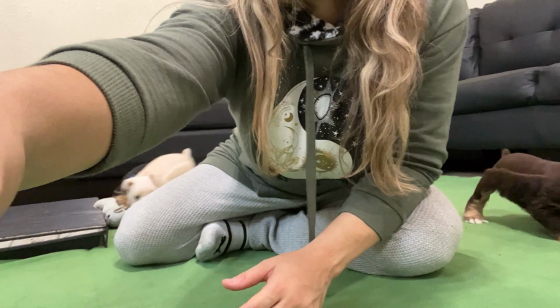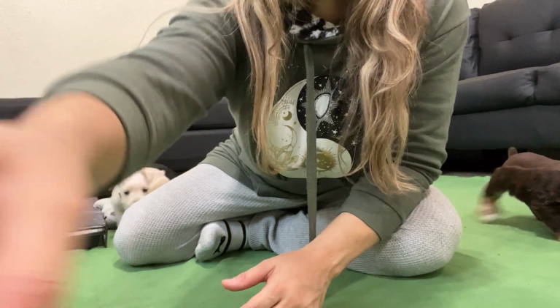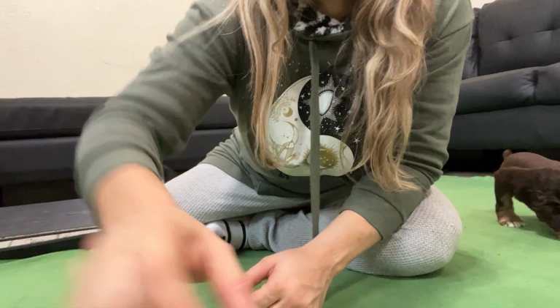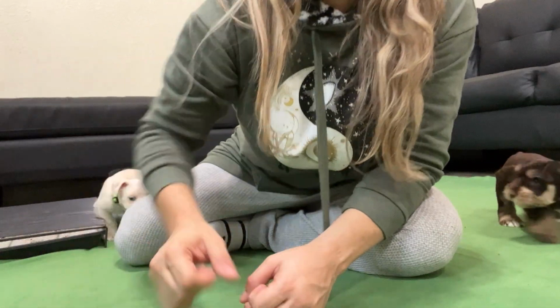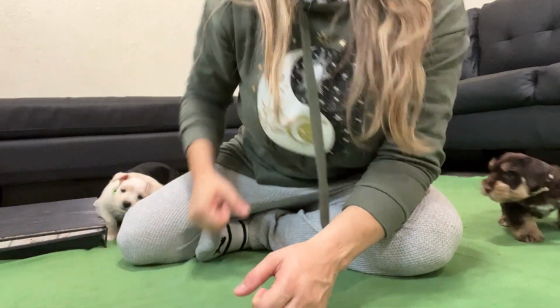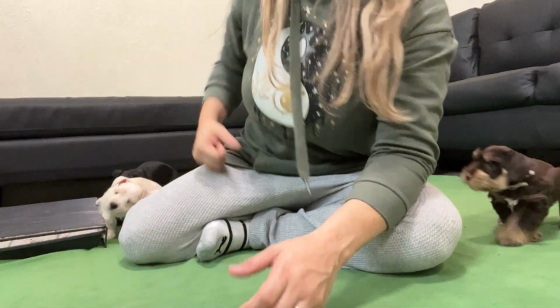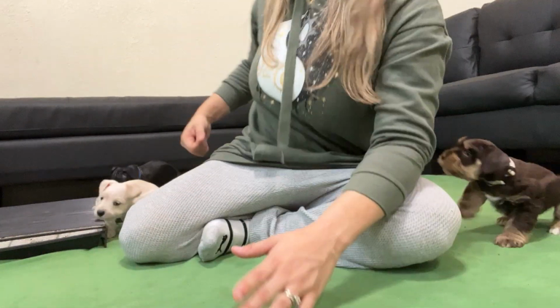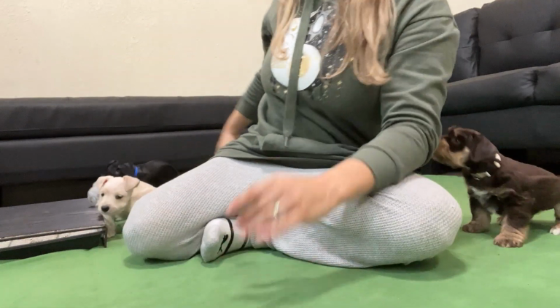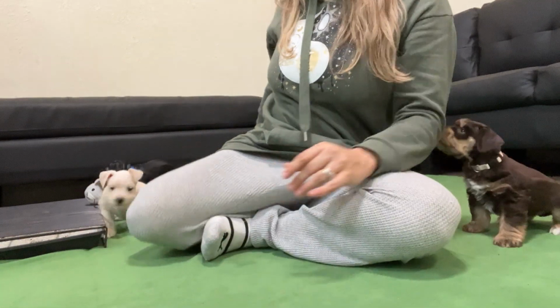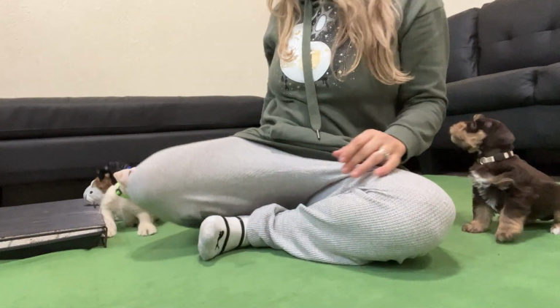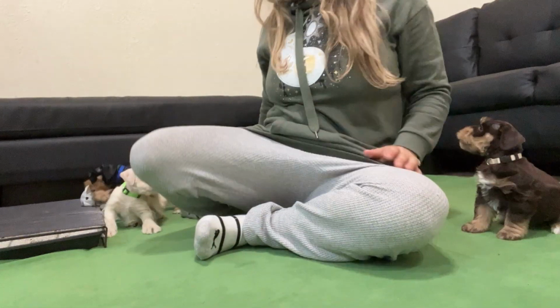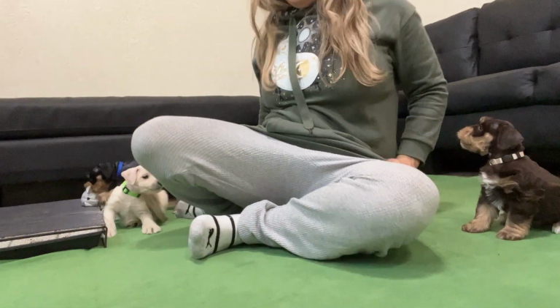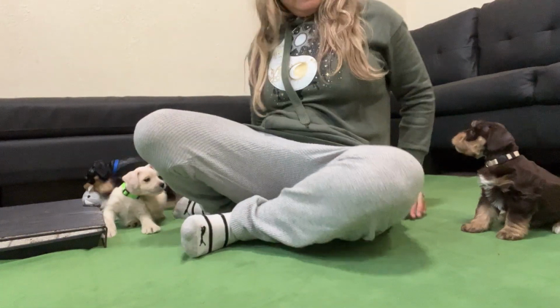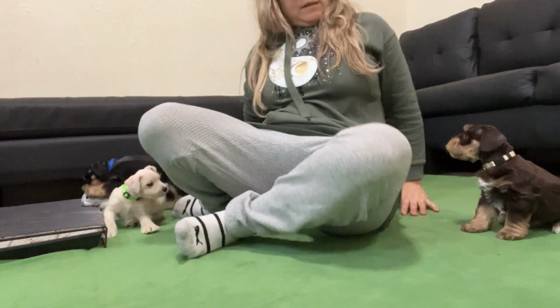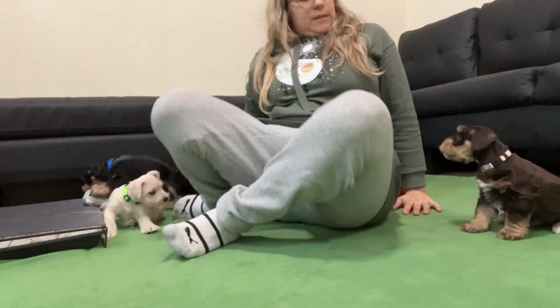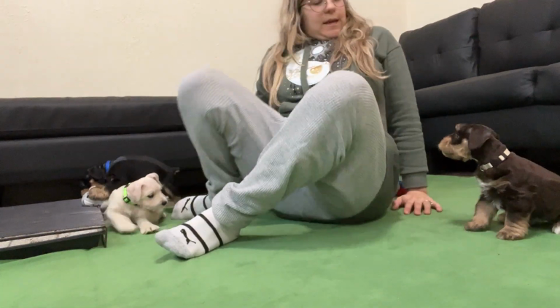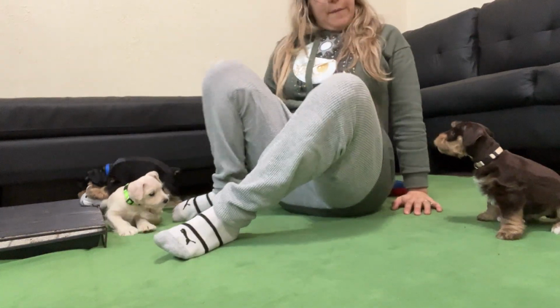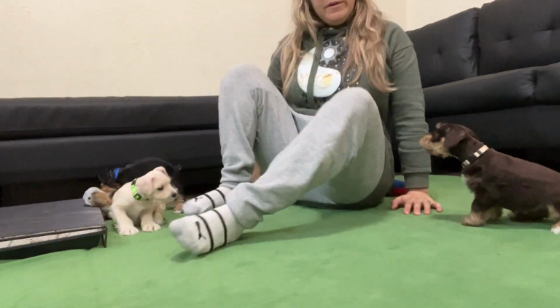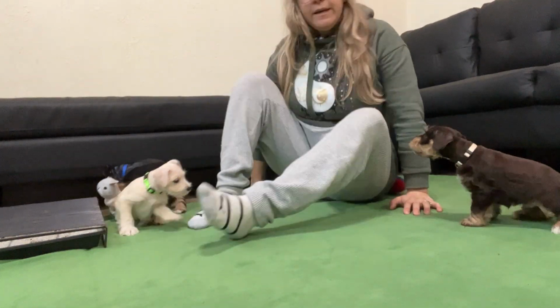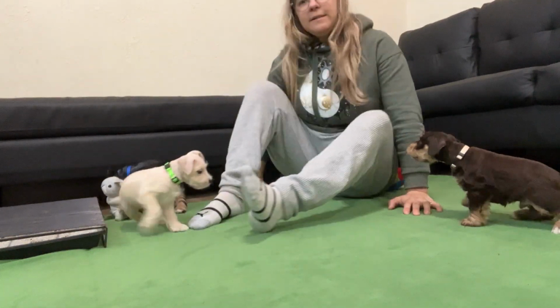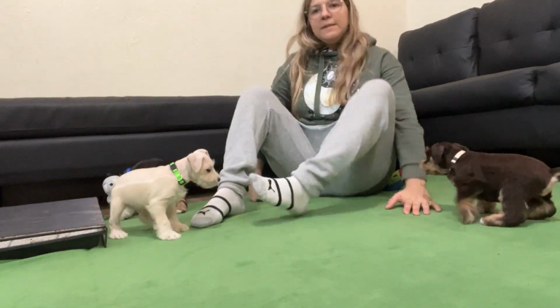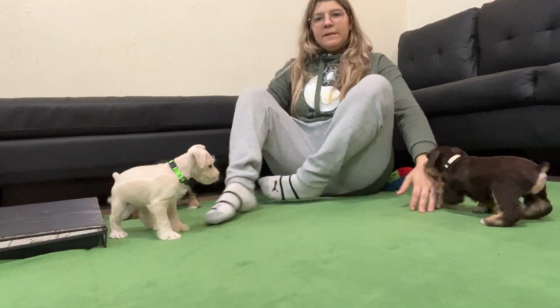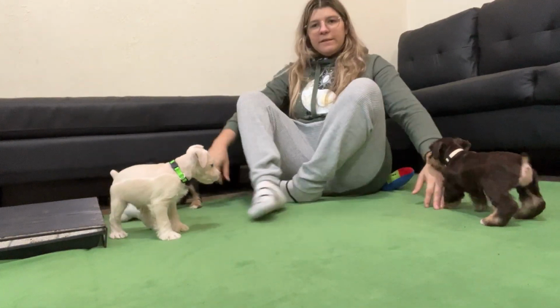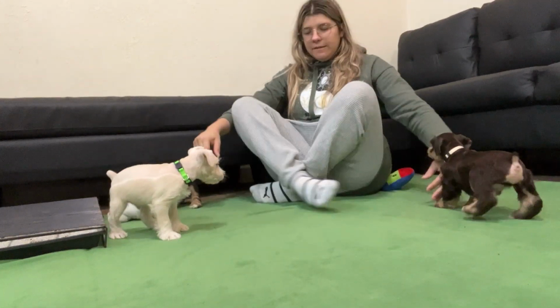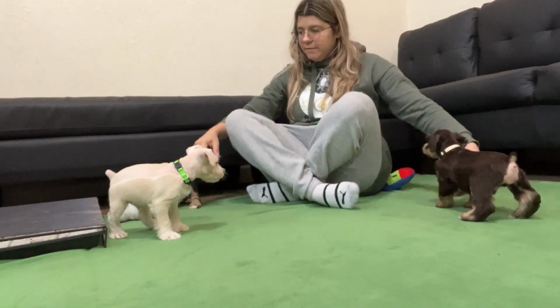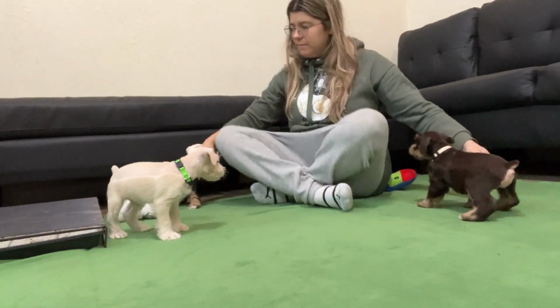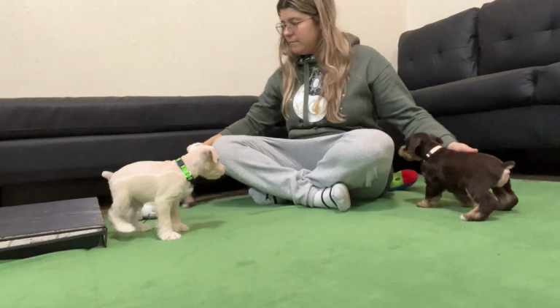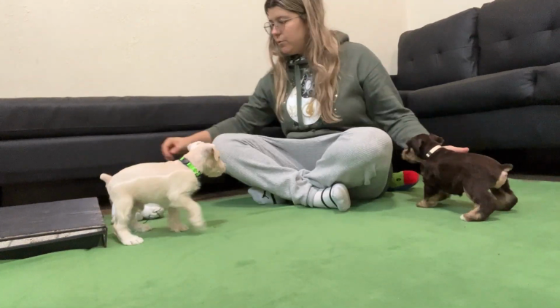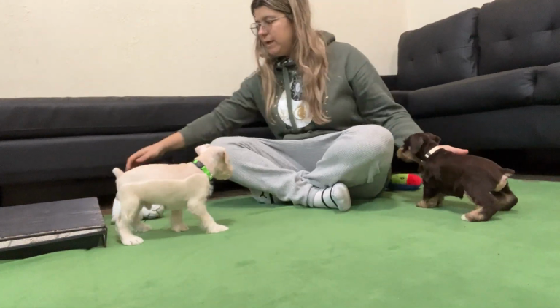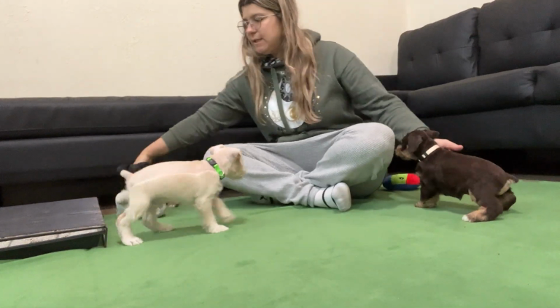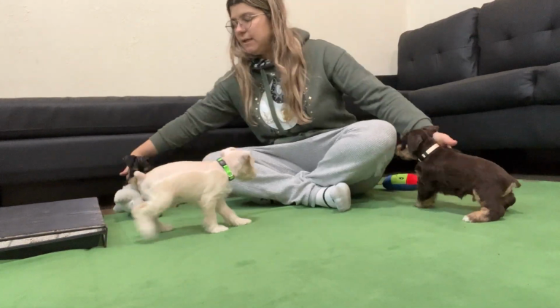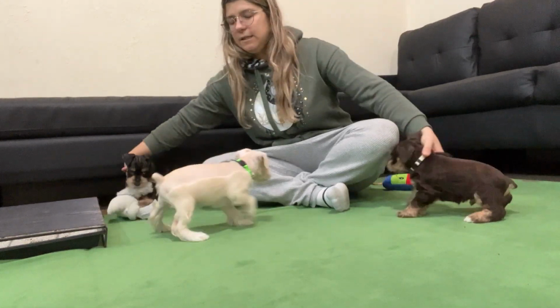Hello everybody, this is Cabernet's Litter, week six.